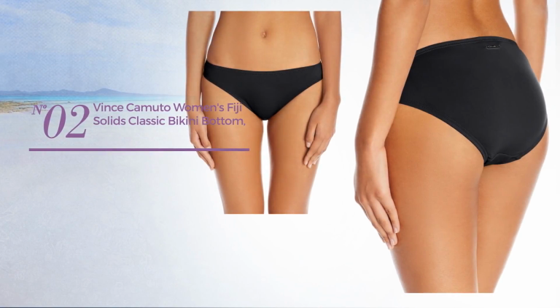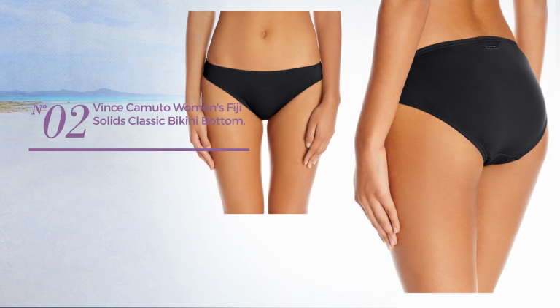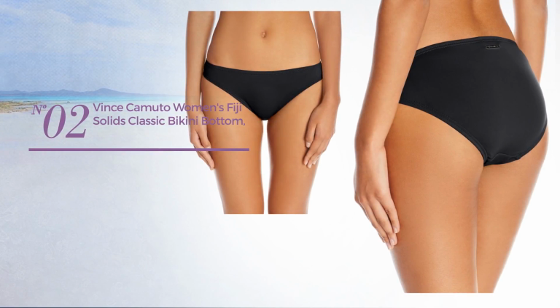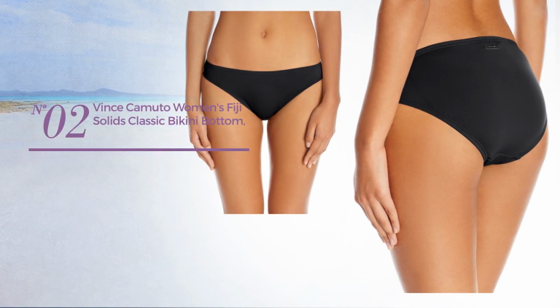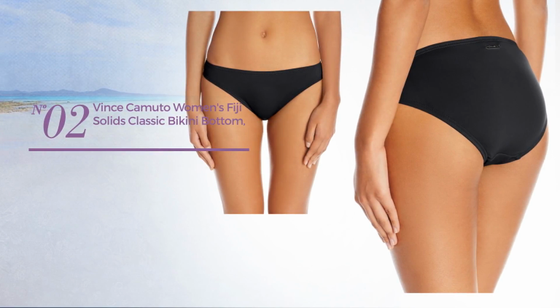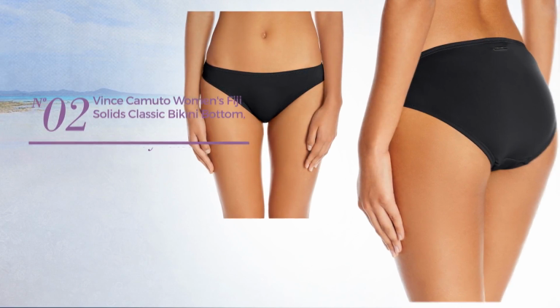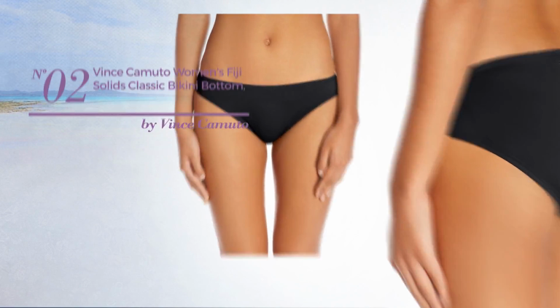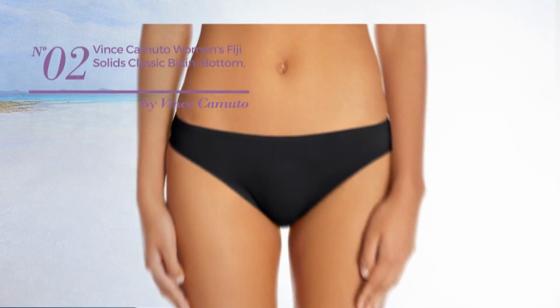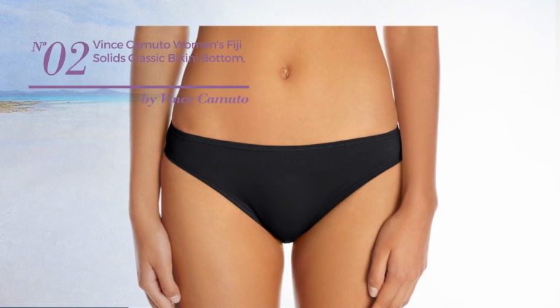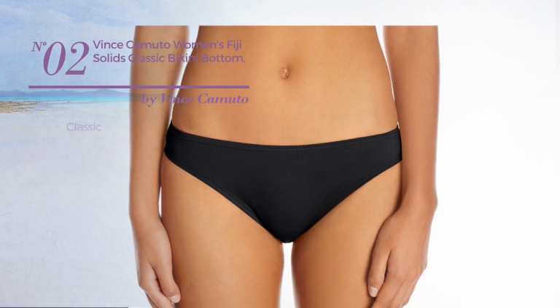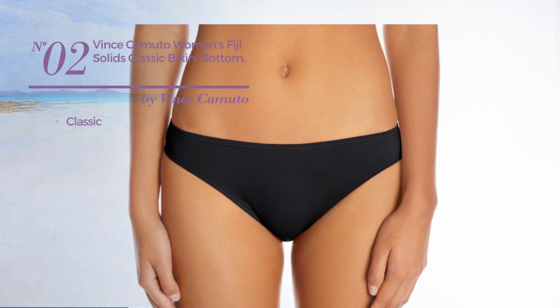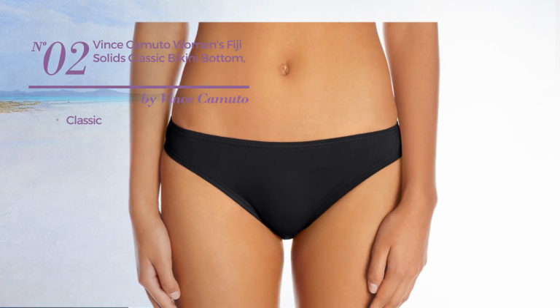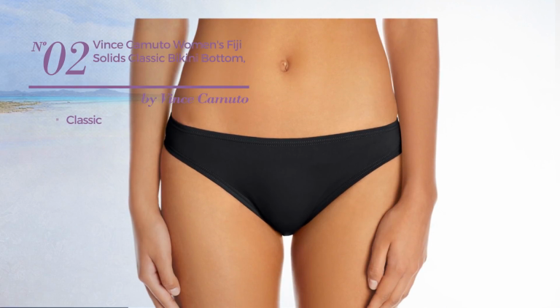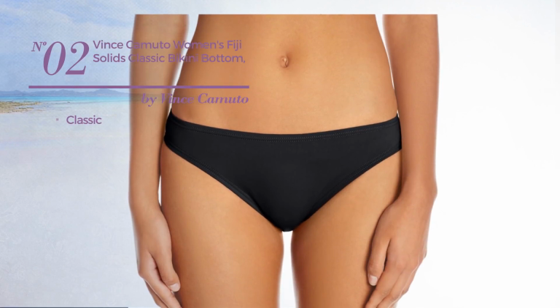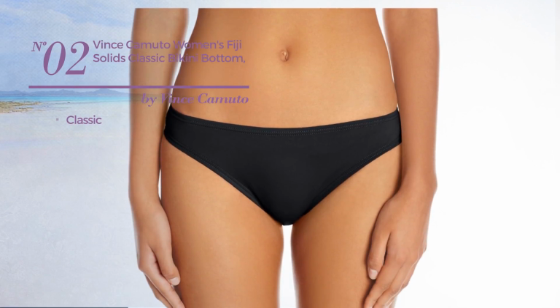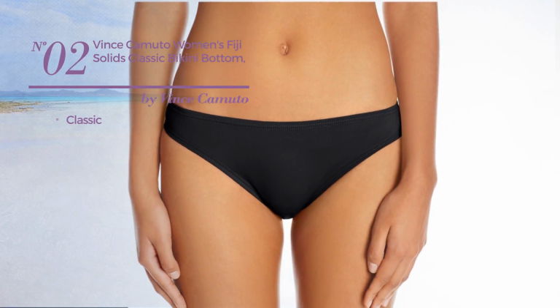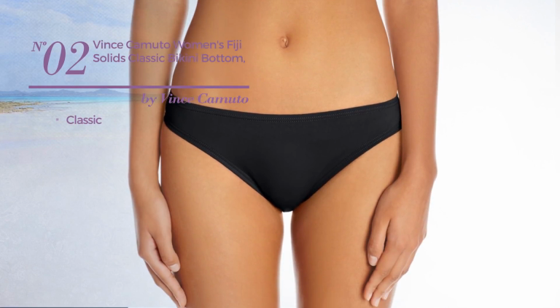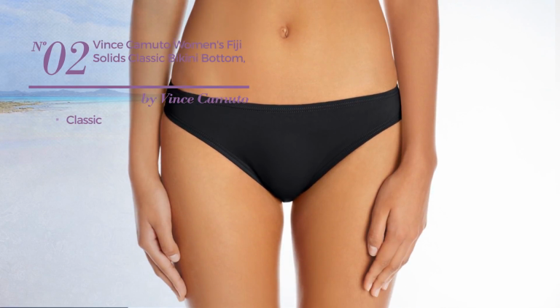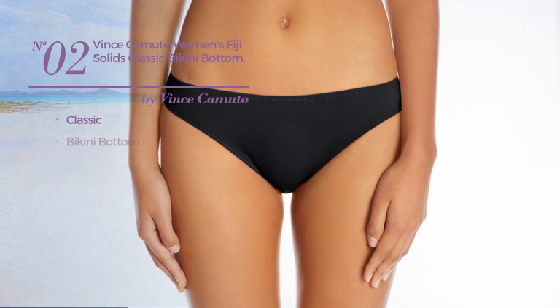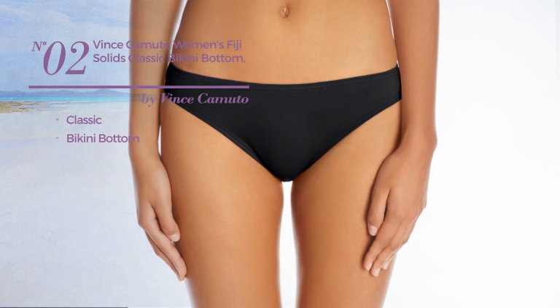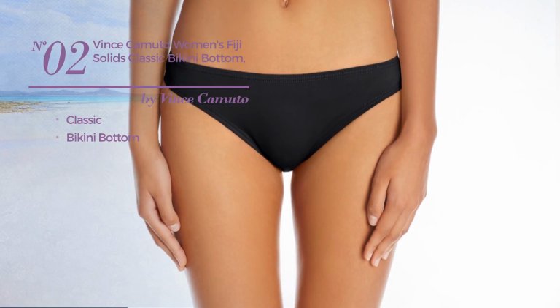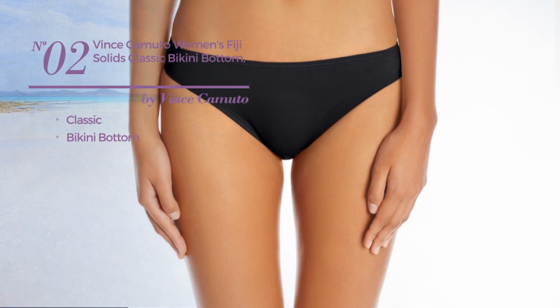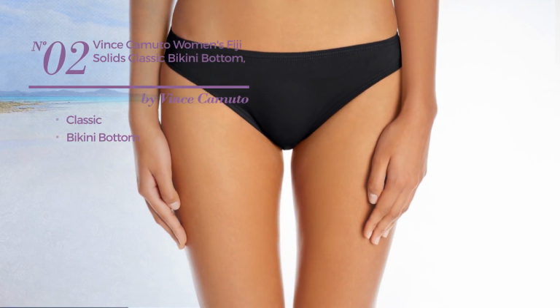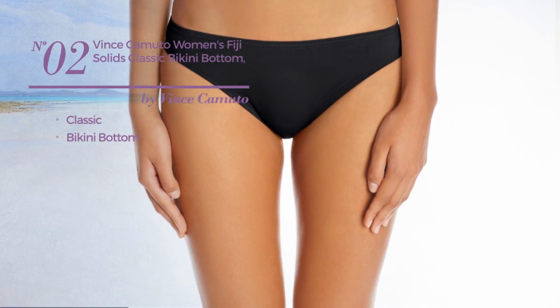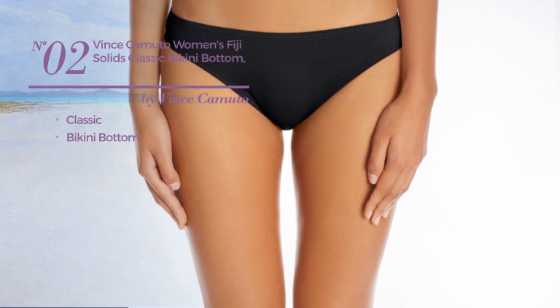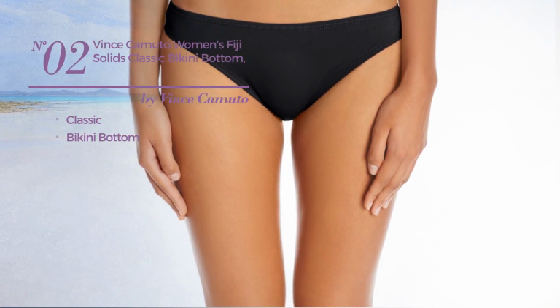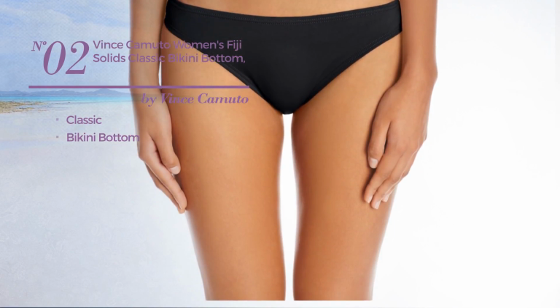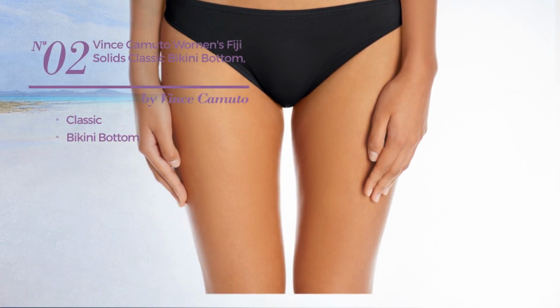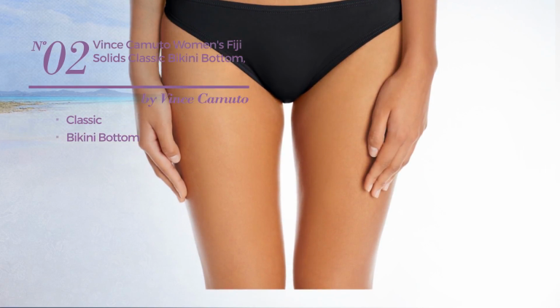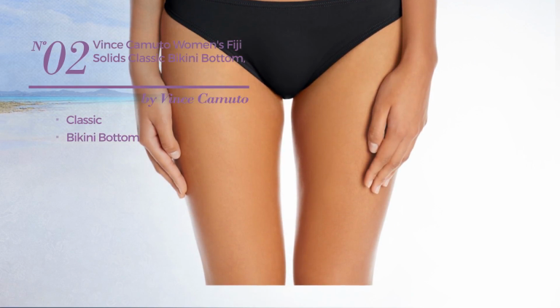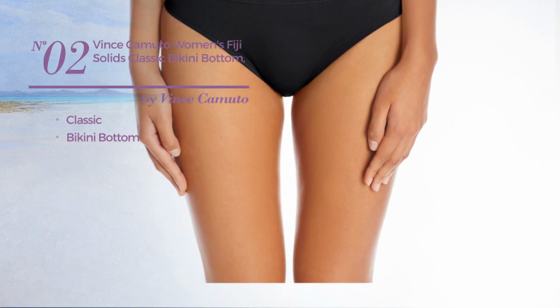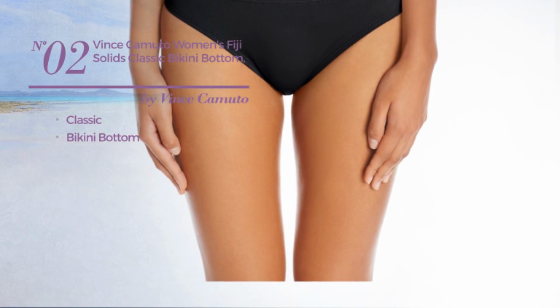Number 2. Featuring a classic design with a bikini bottom. Available in 4 more colors.